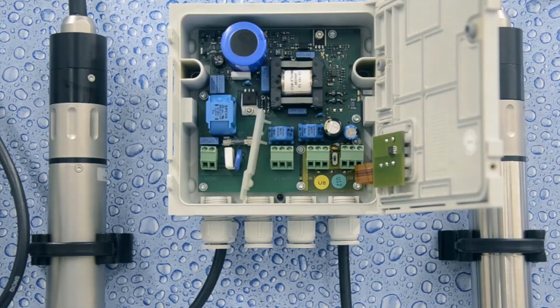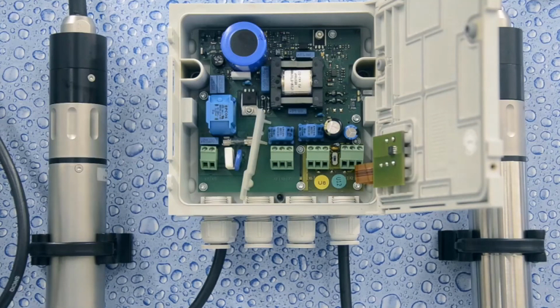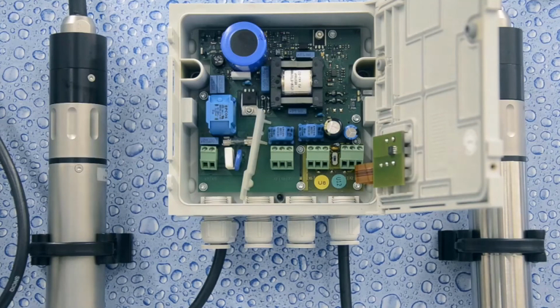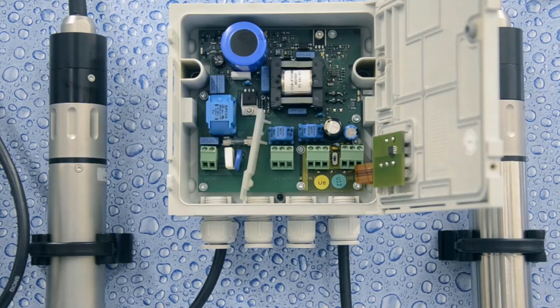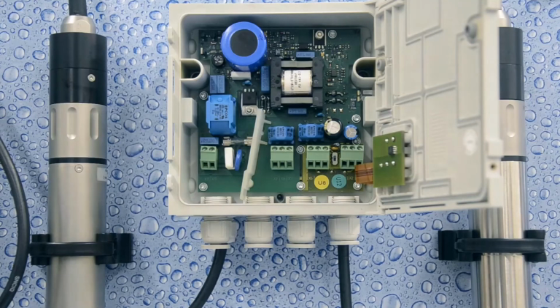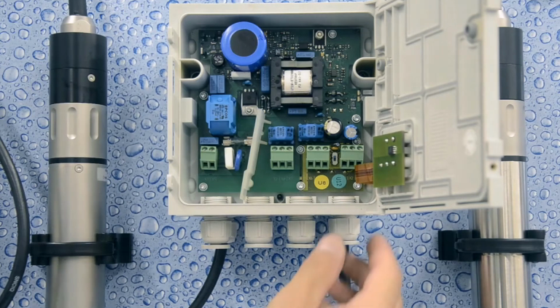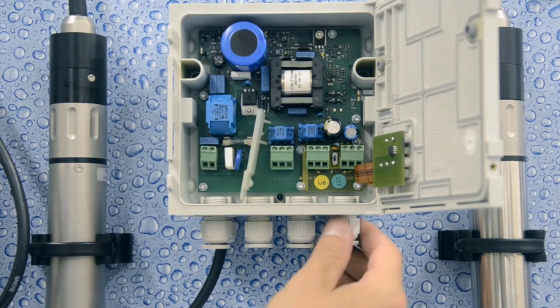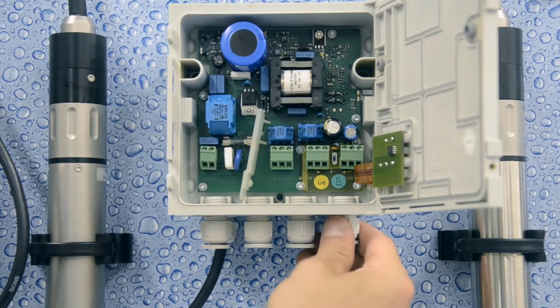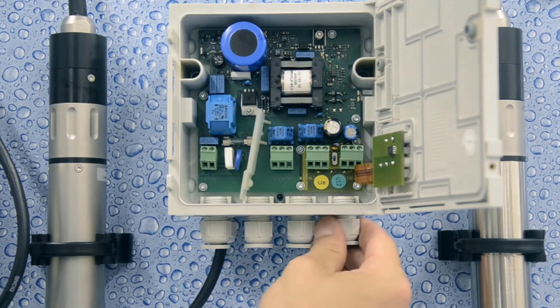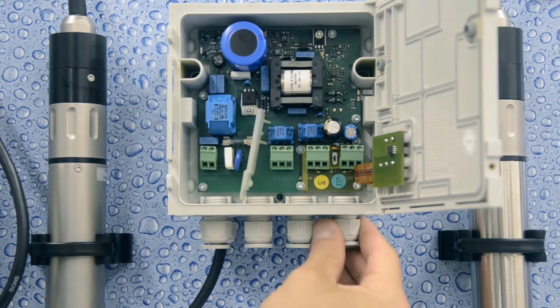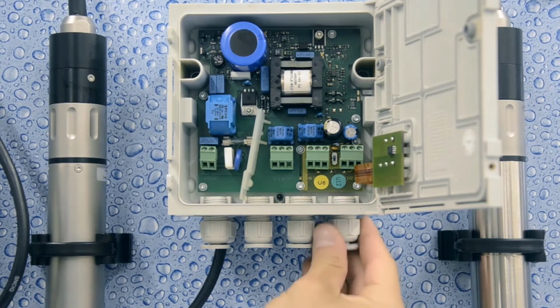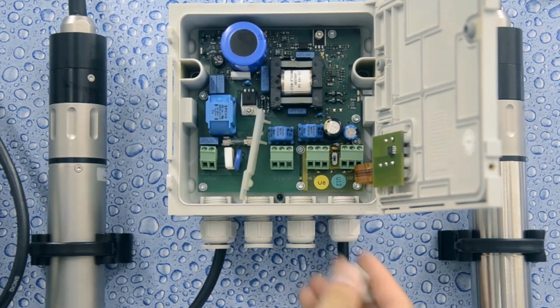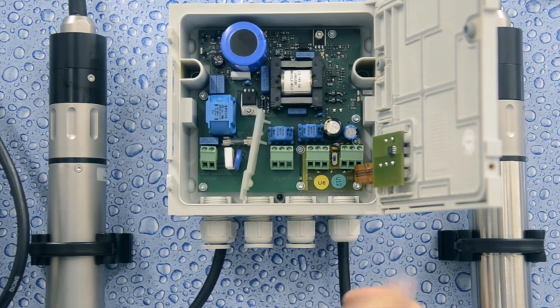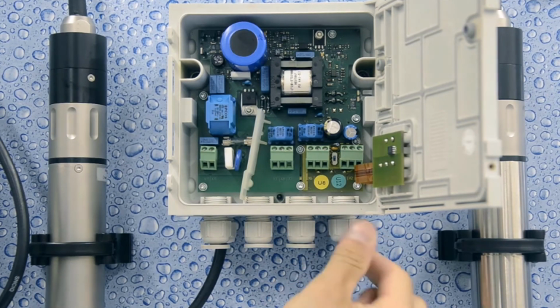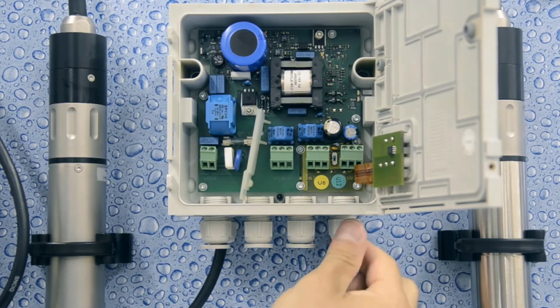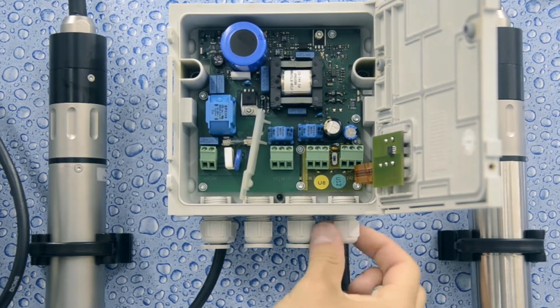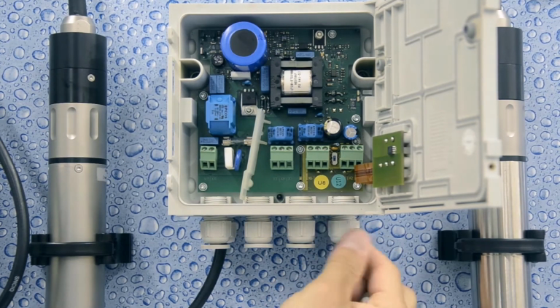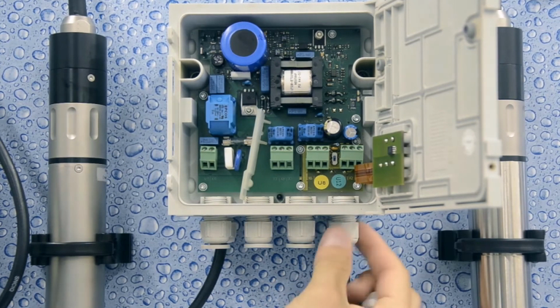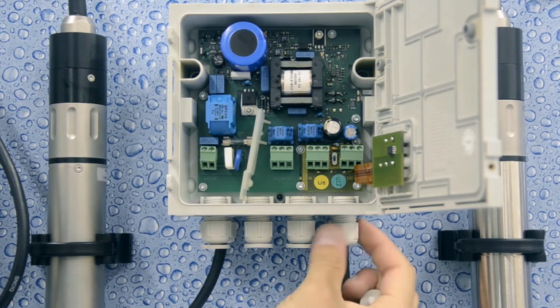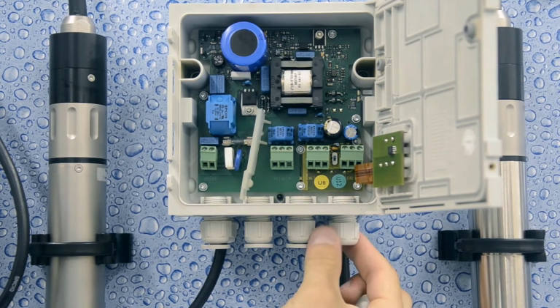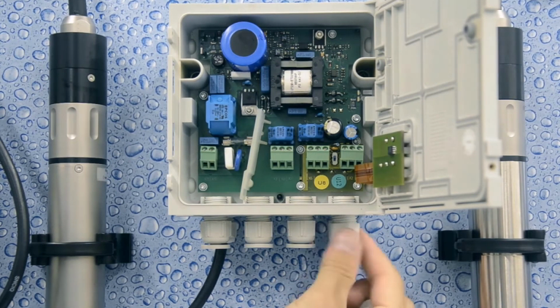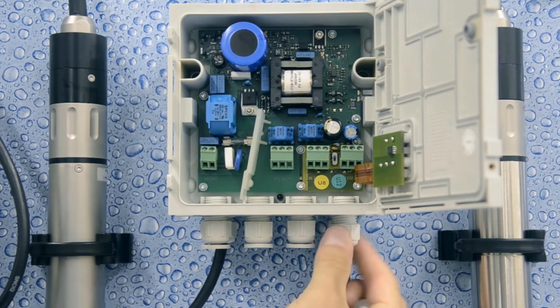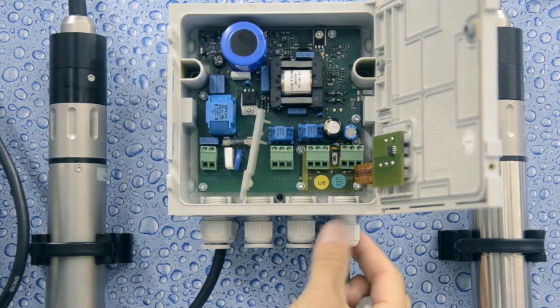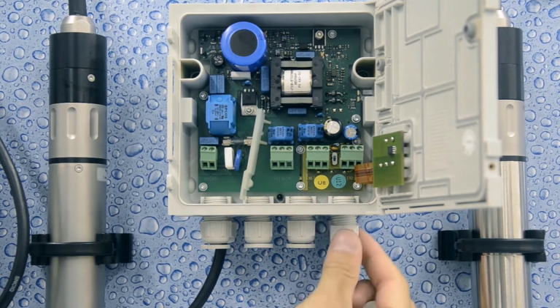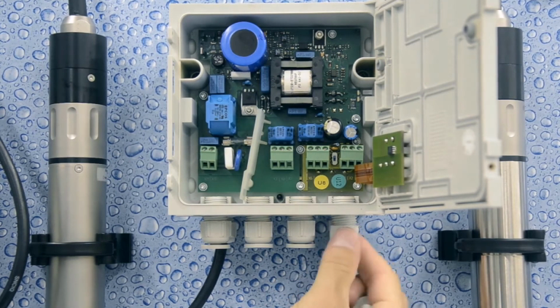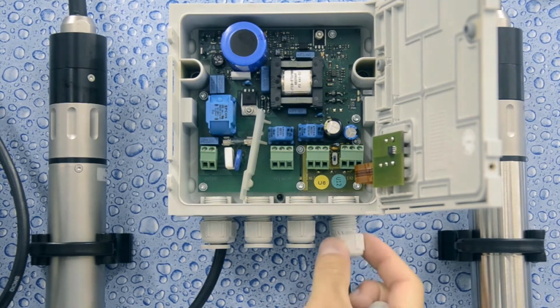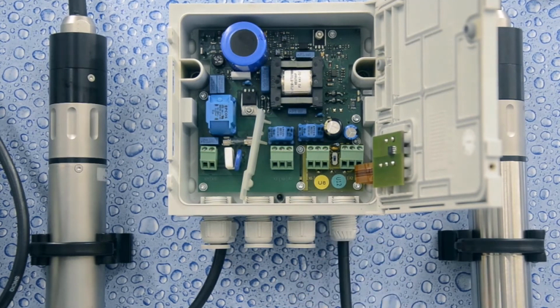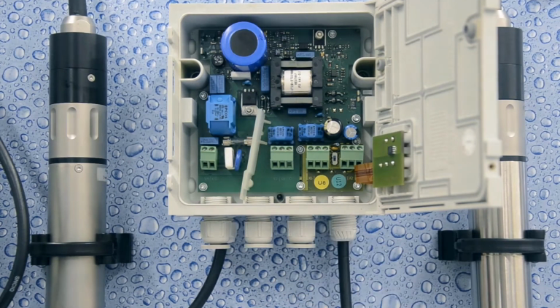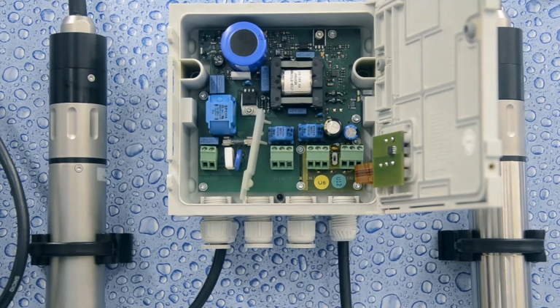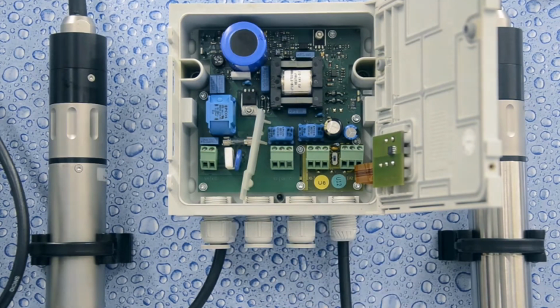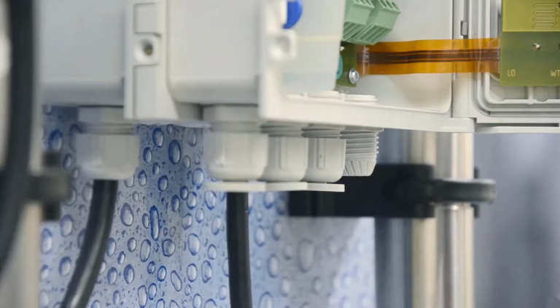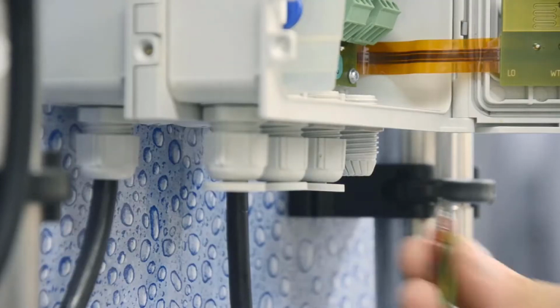Once mounted and secured, attach any networking and sensor cables.